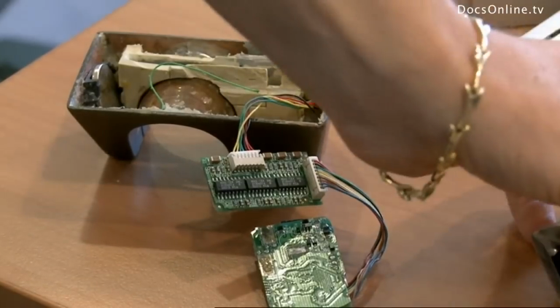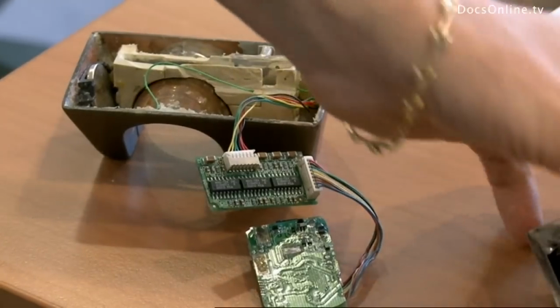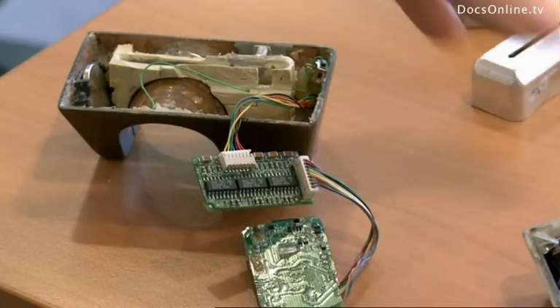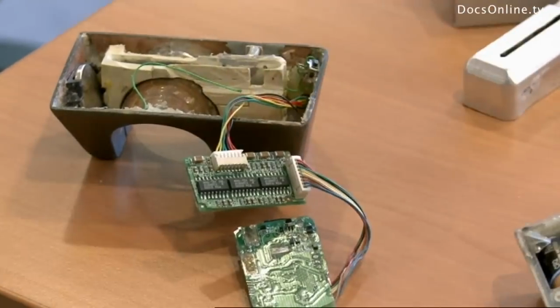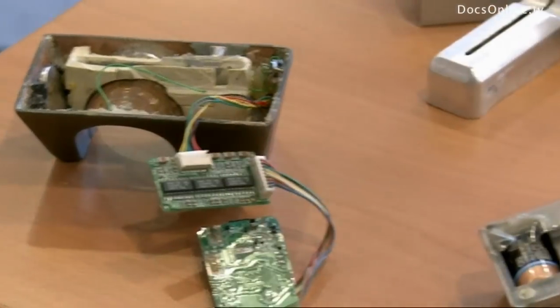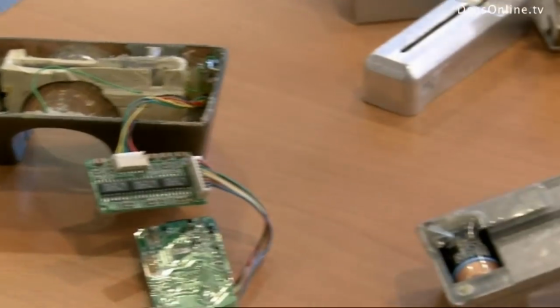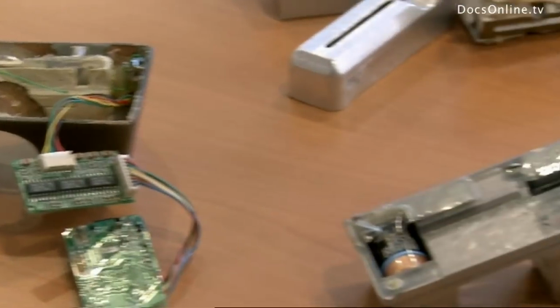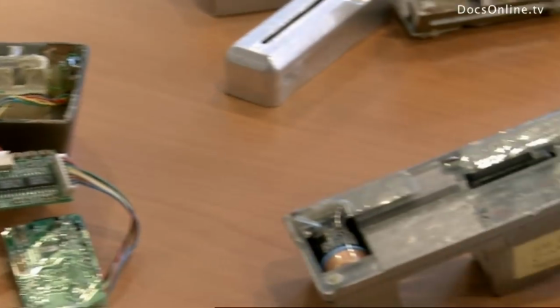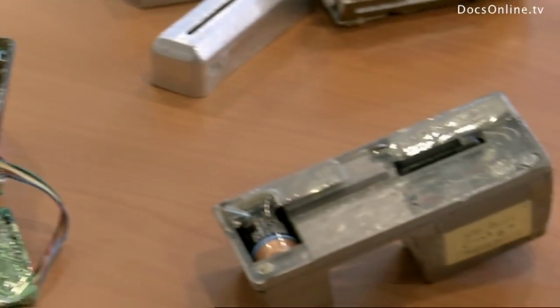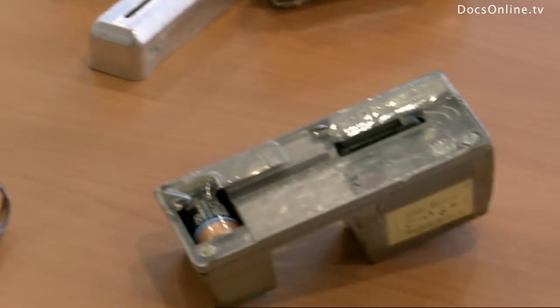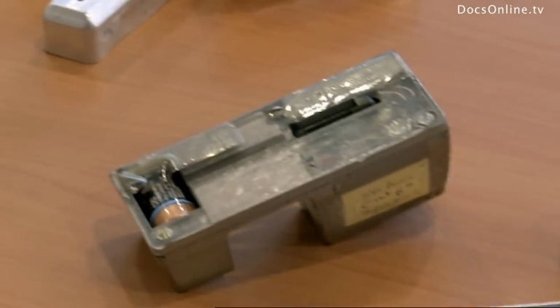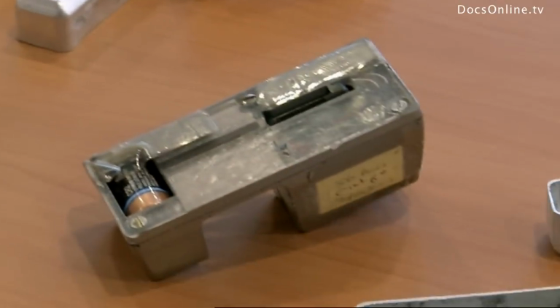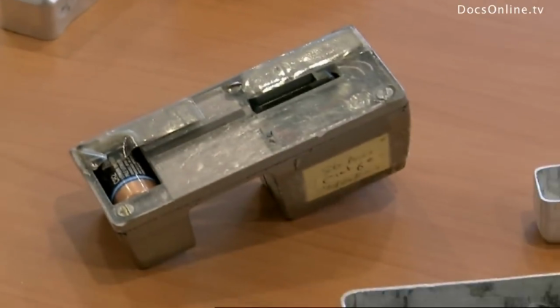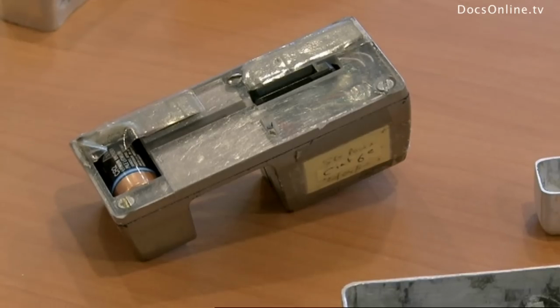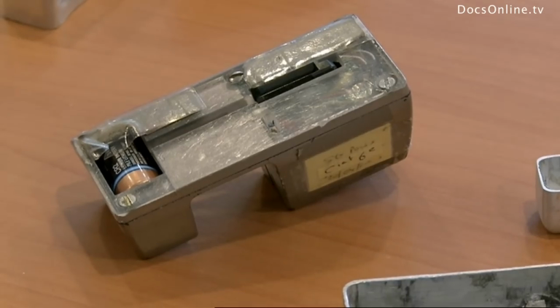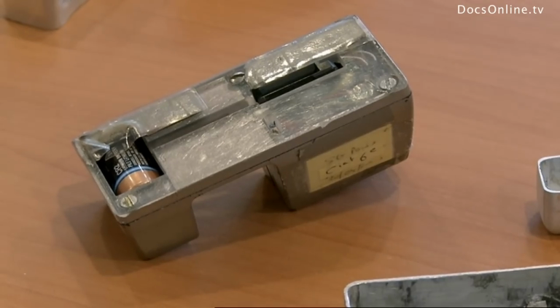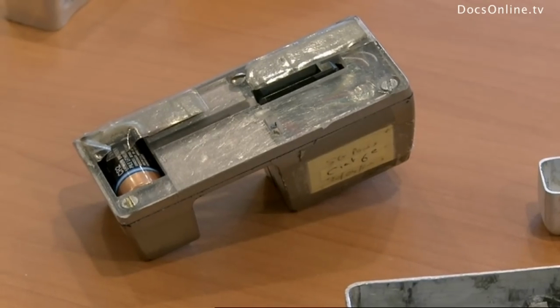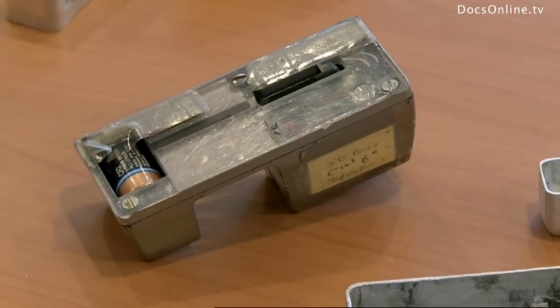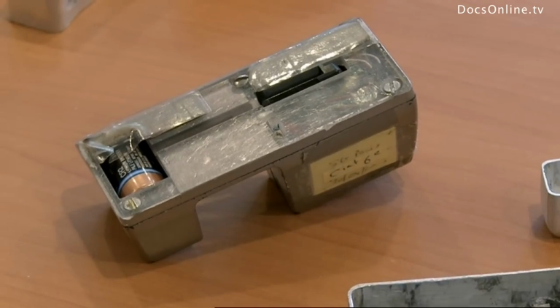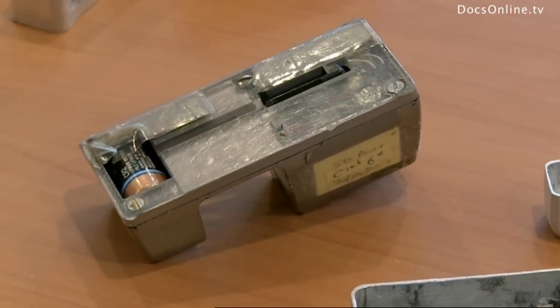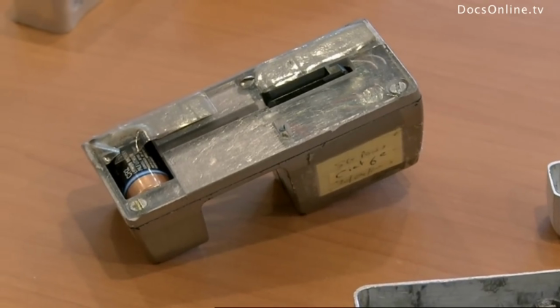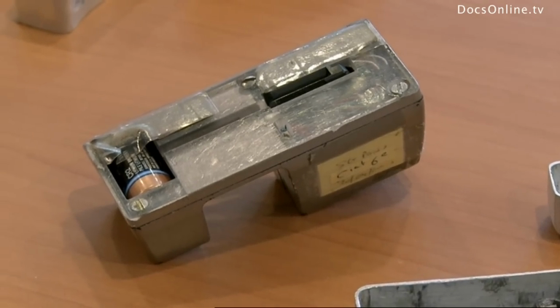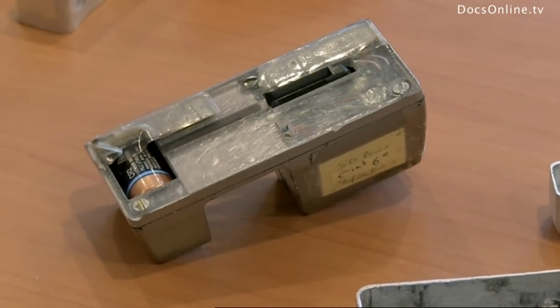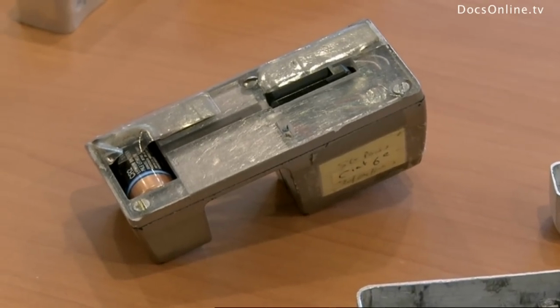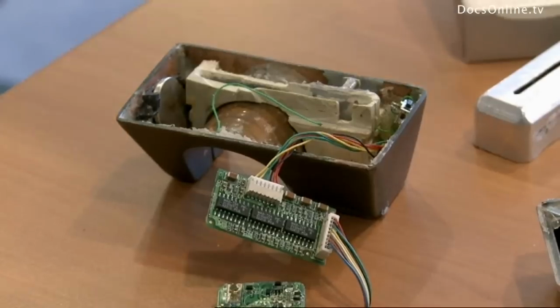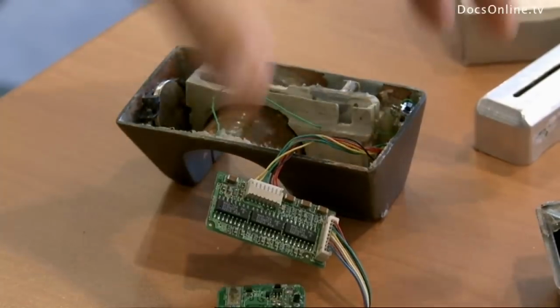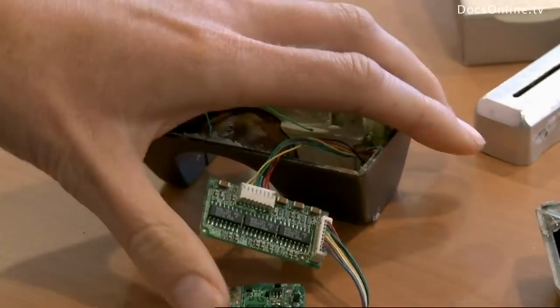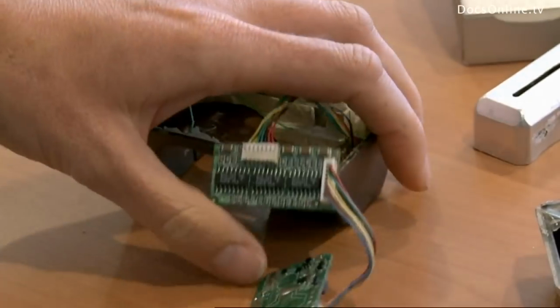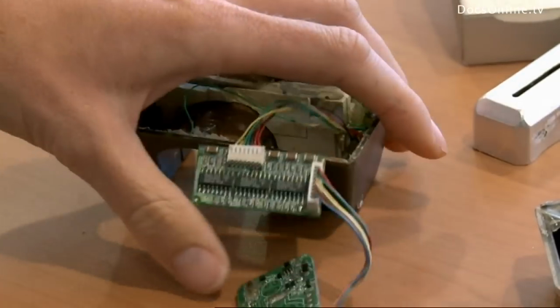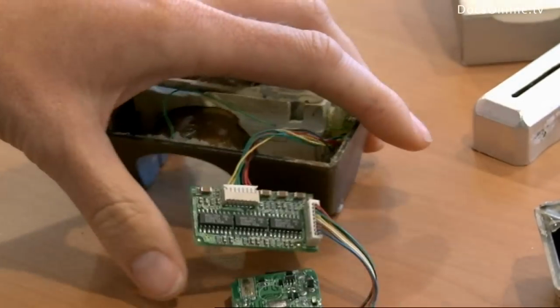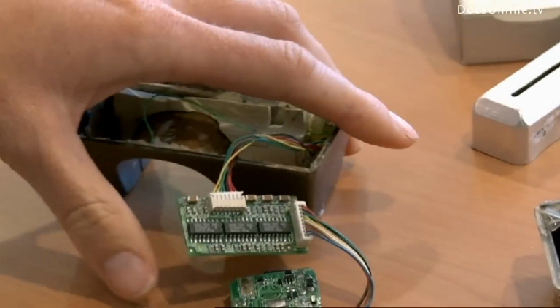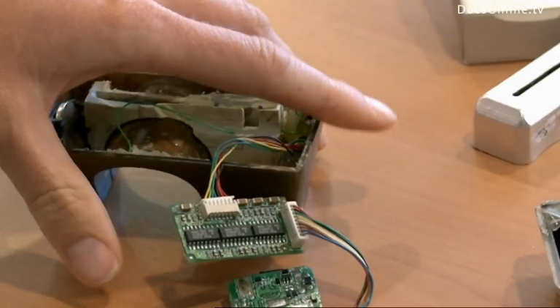A skimmer, a strip, and a fake keyboard is the perfect kit for criminals to clone bank cards.